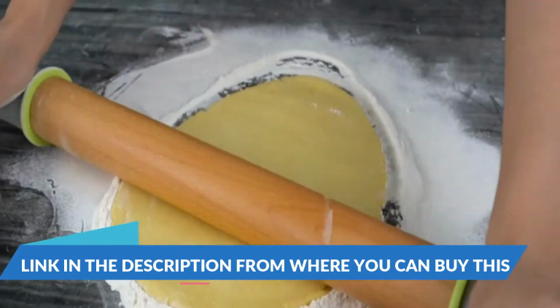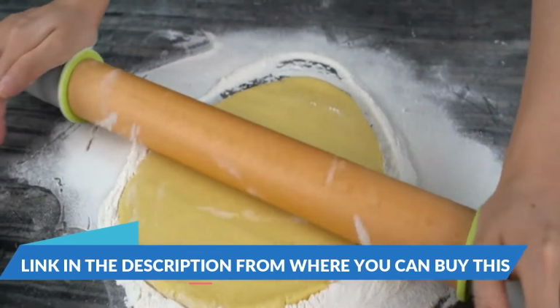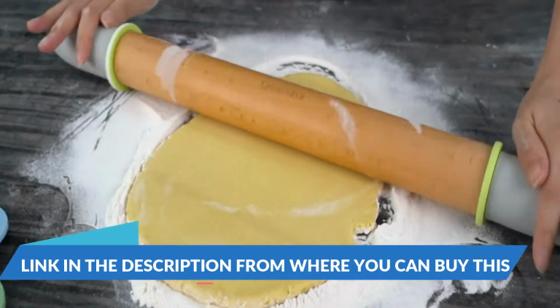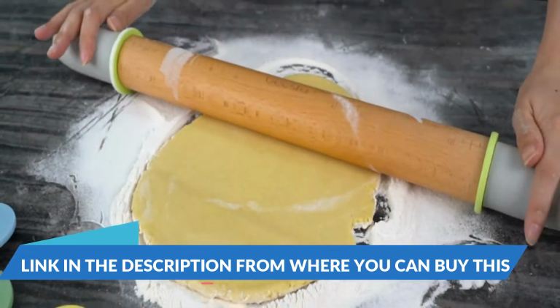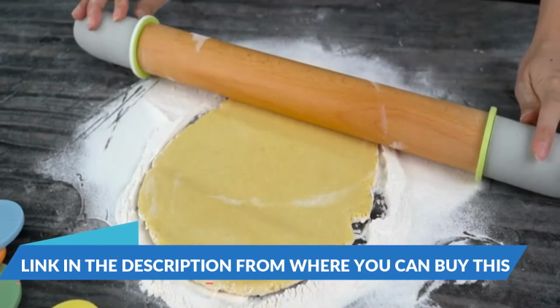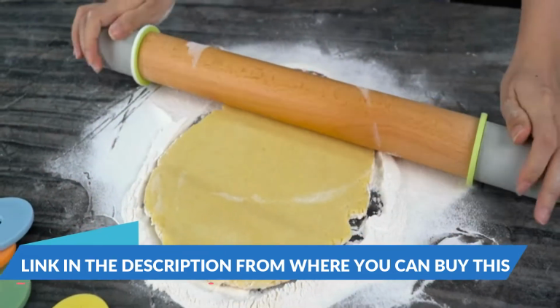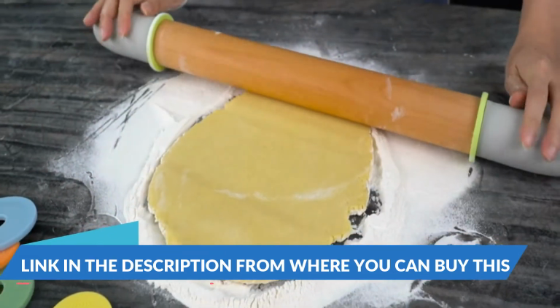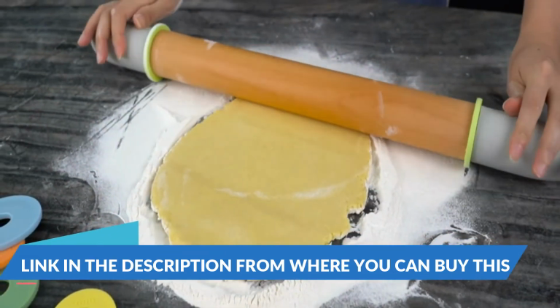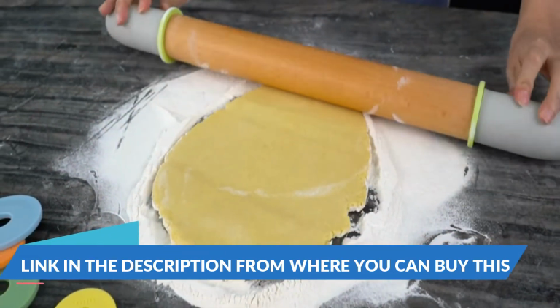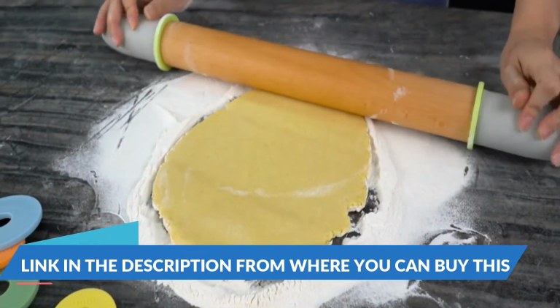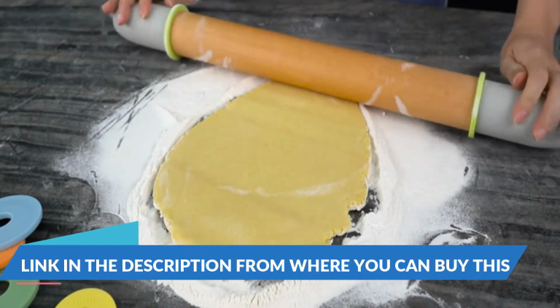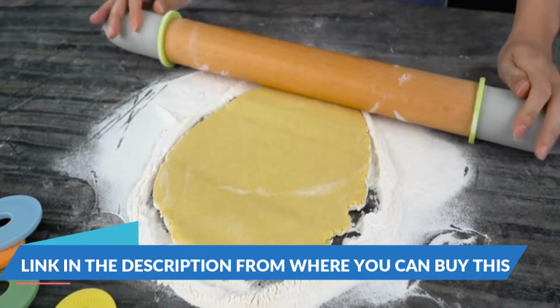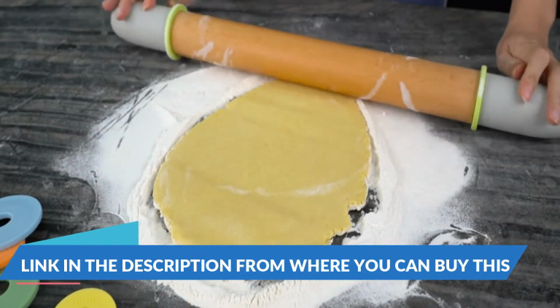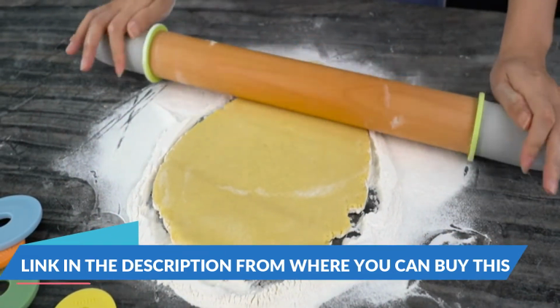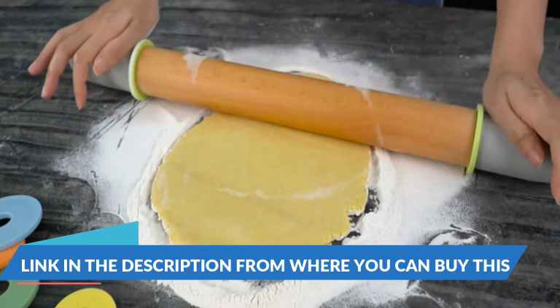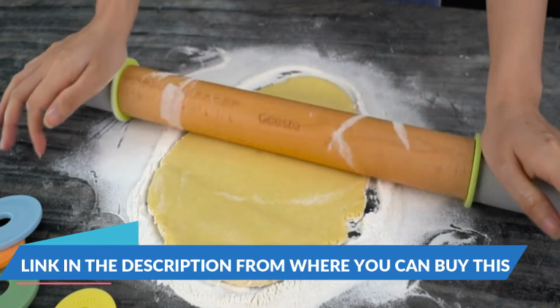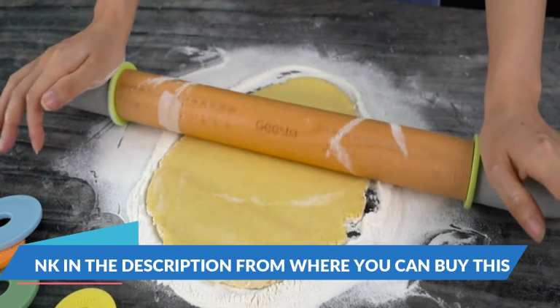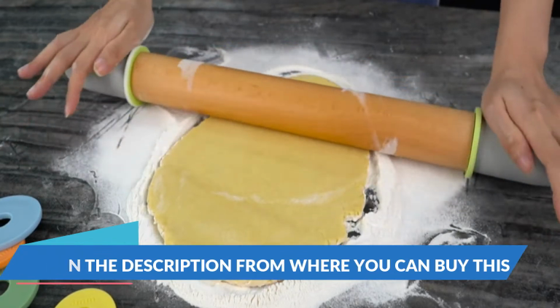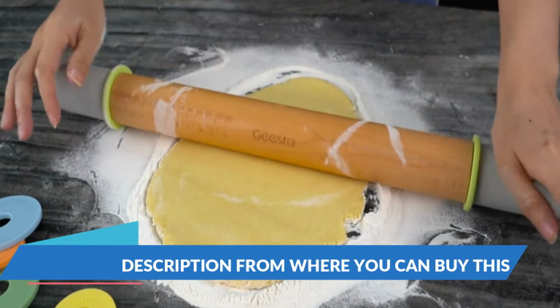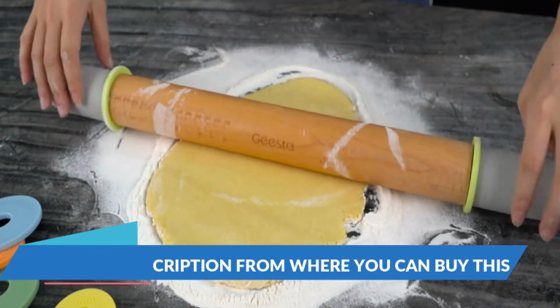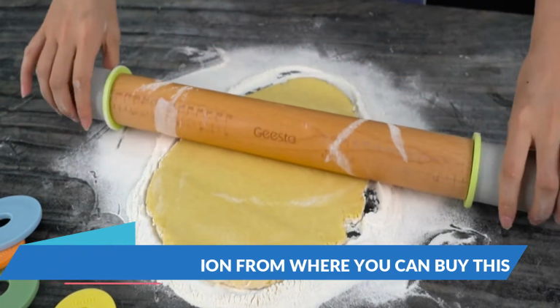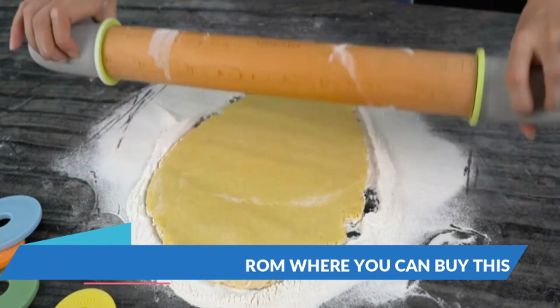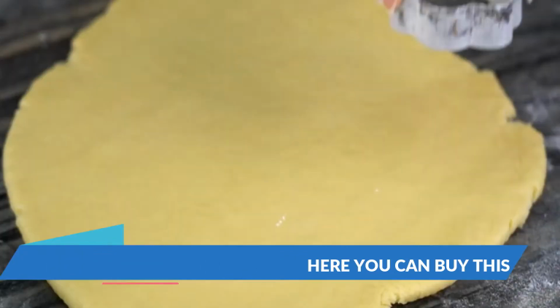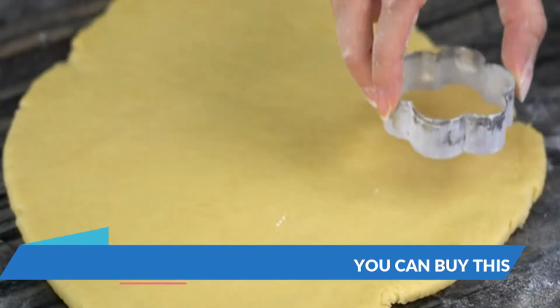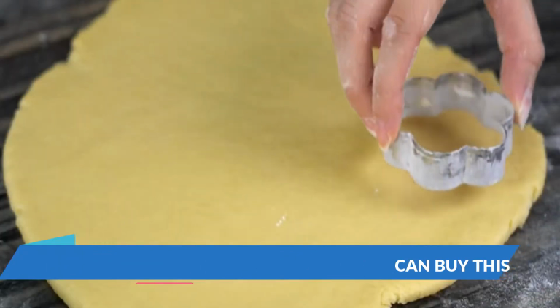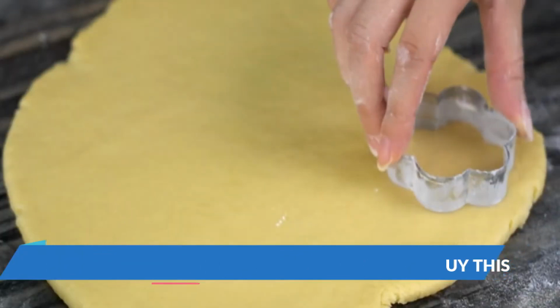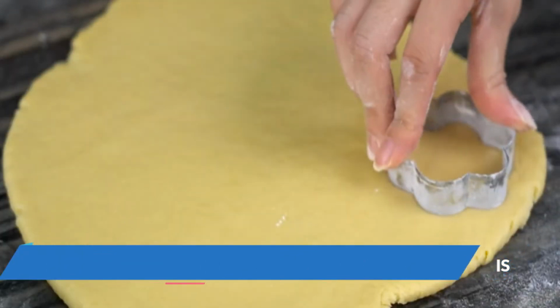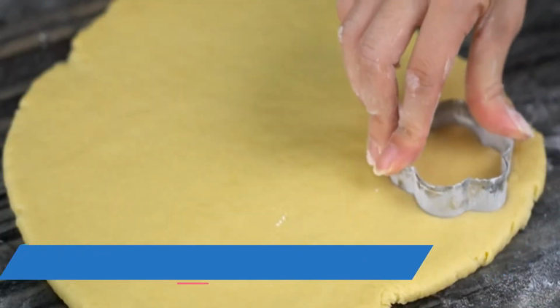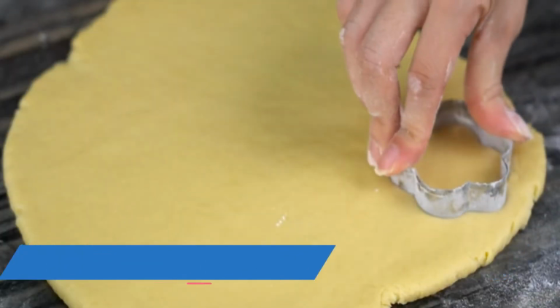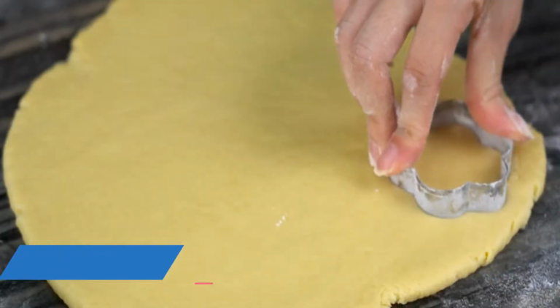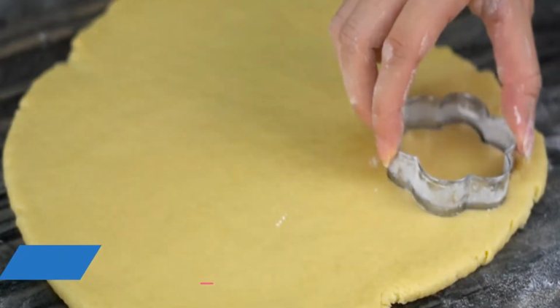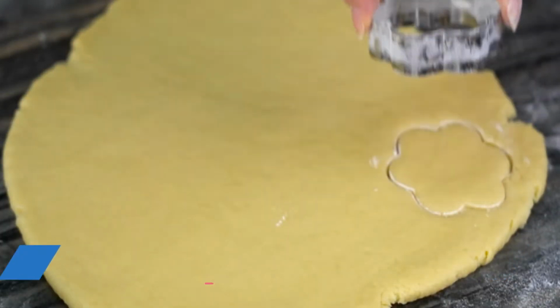Say goodbye to guesswork. Our adjustable rolling pin is as accurate as they come, thanks to your feedback on each and every detail.